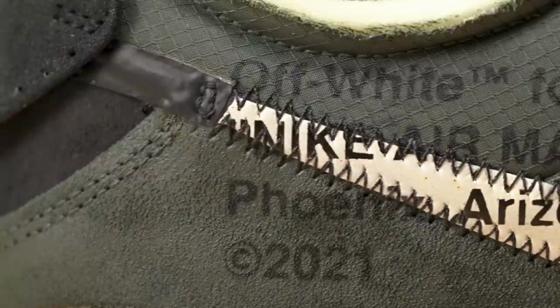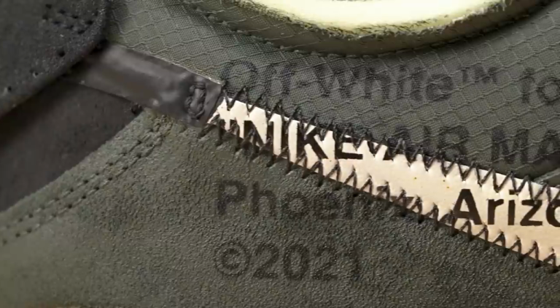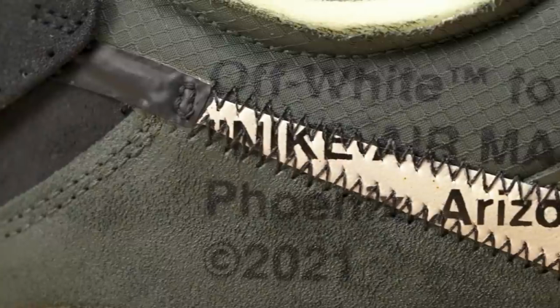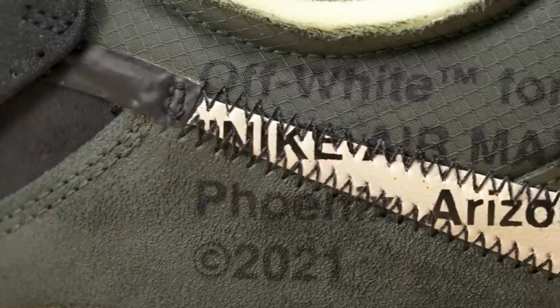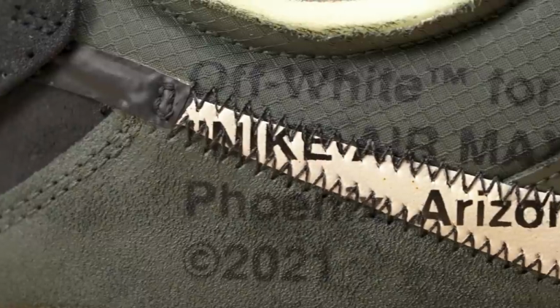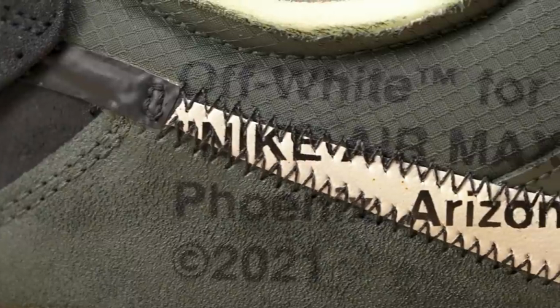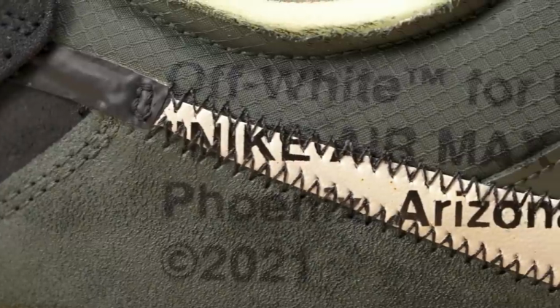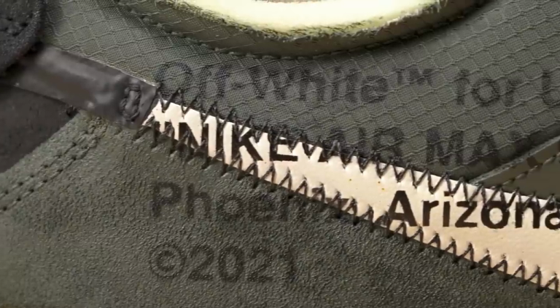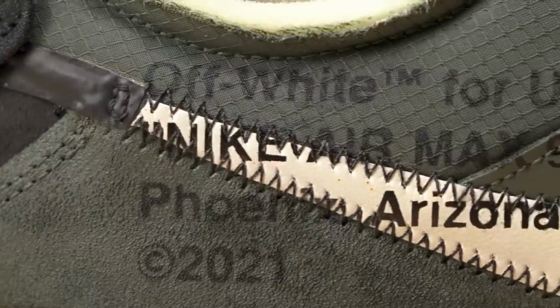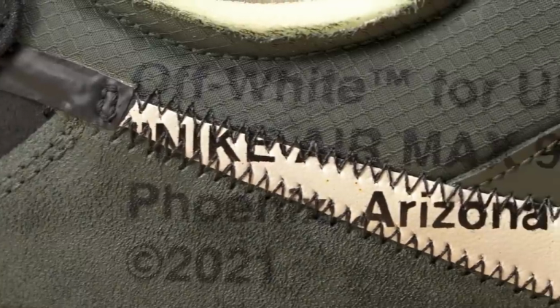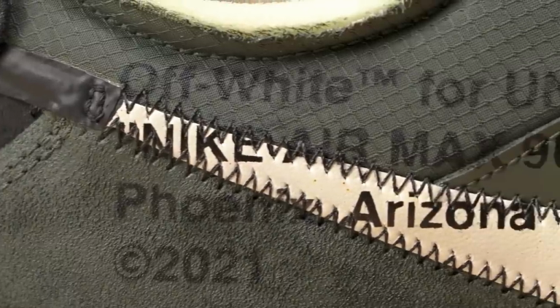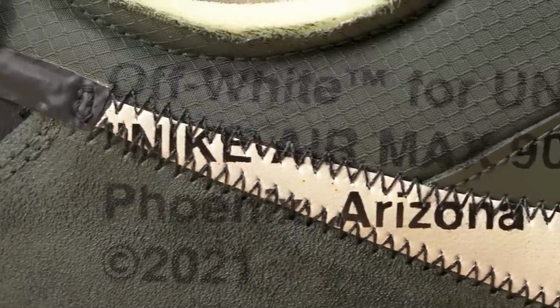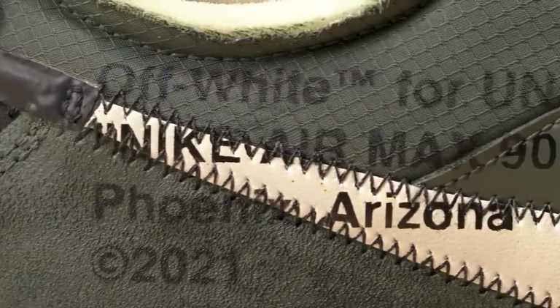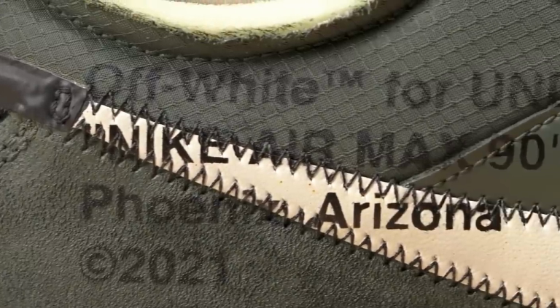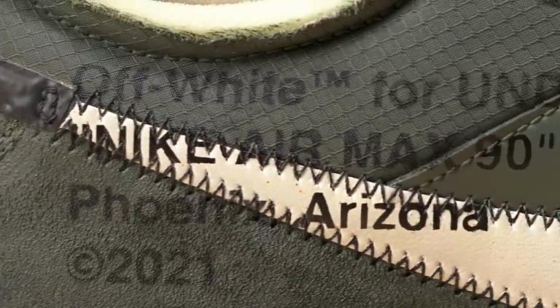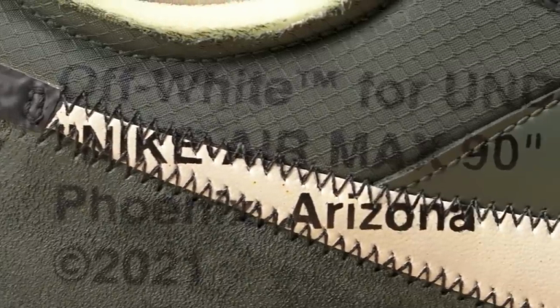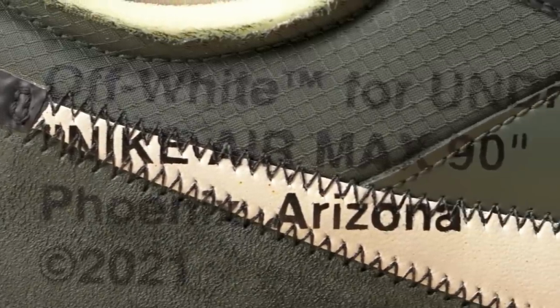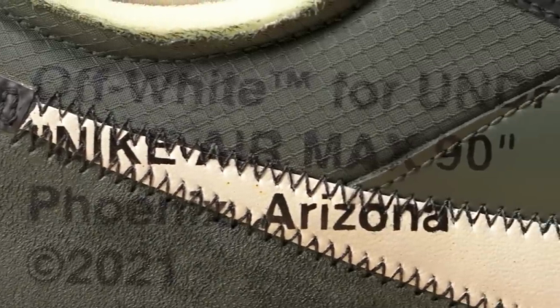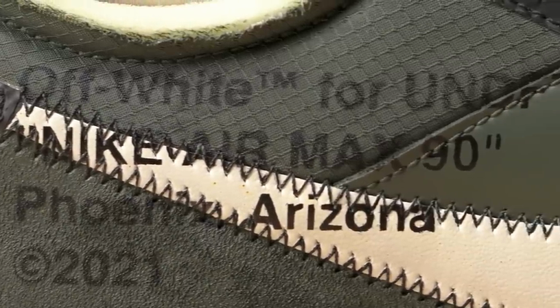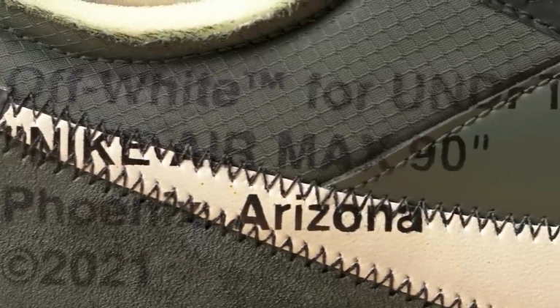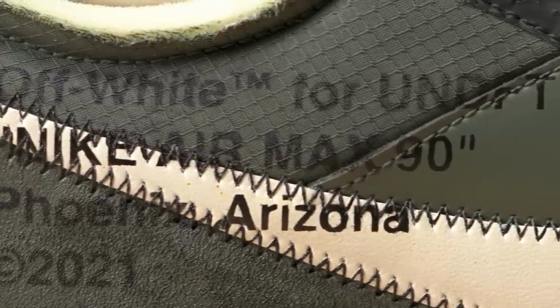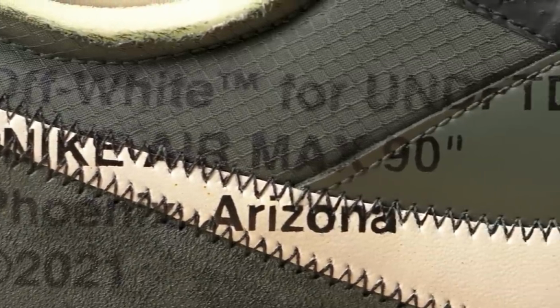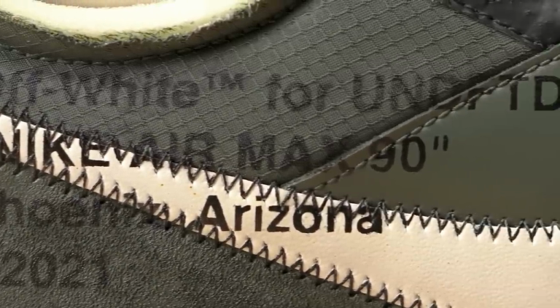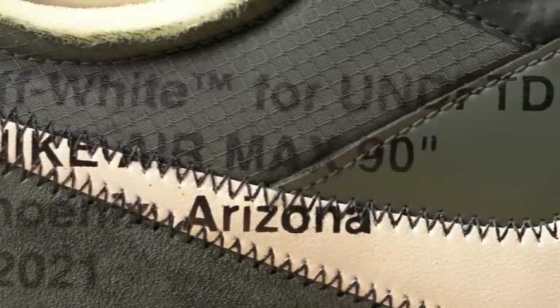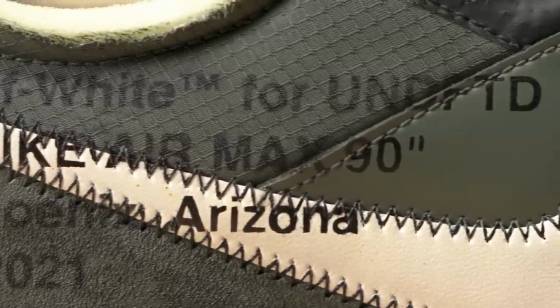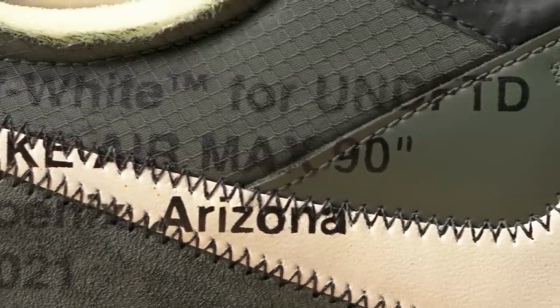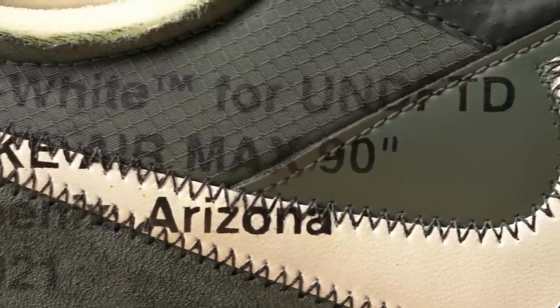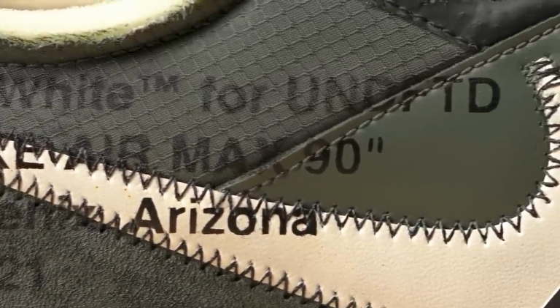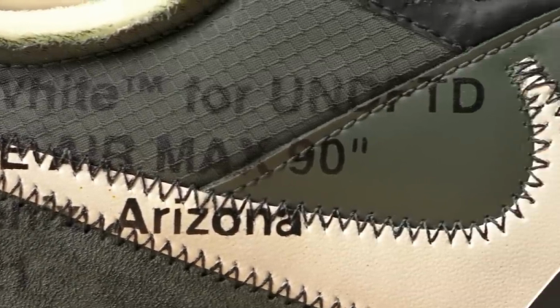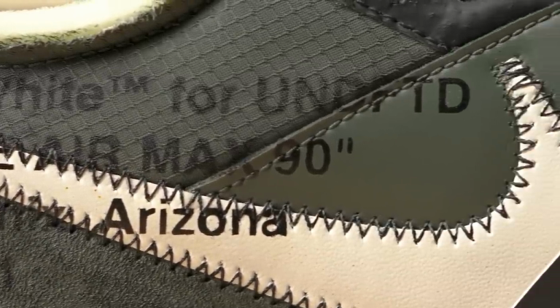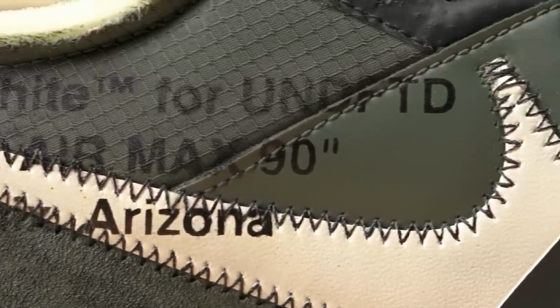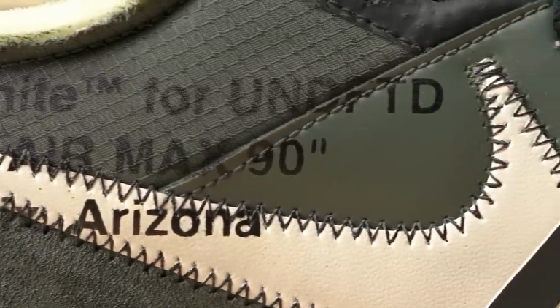That's laid down — looks nice and crispy. It's kind of hard to tell because it's different materials on the shoe, but it looks good.